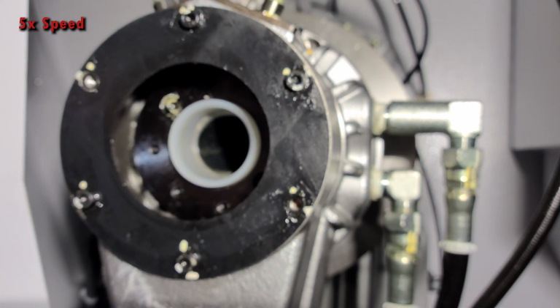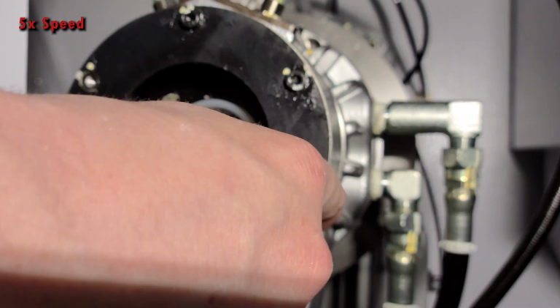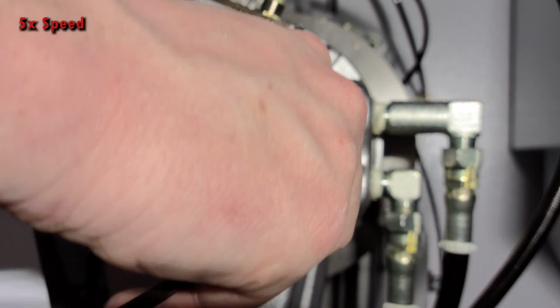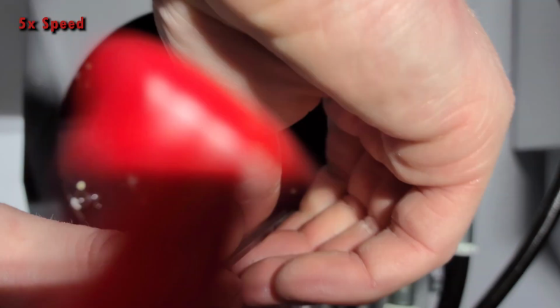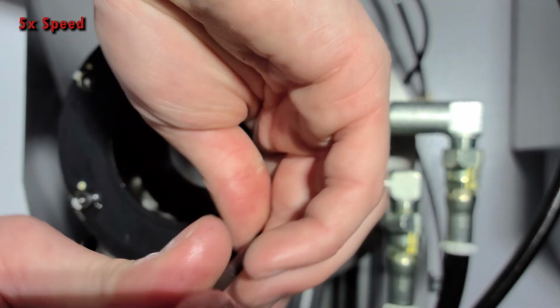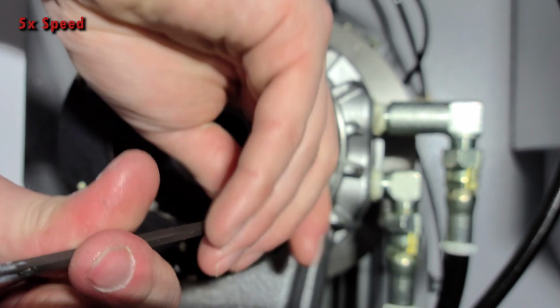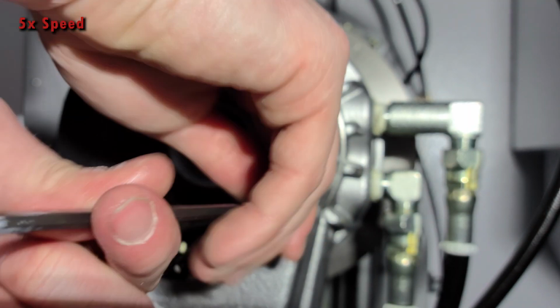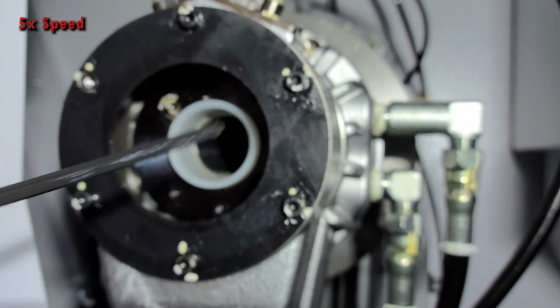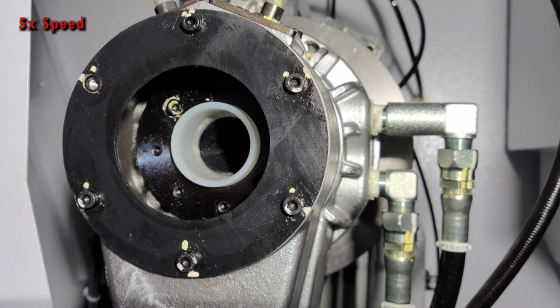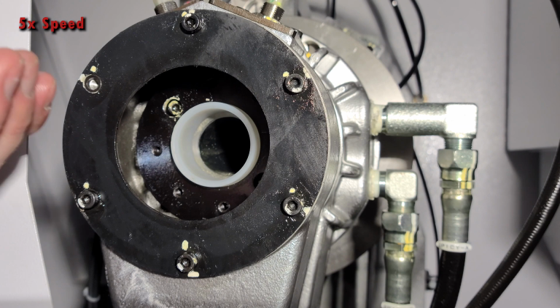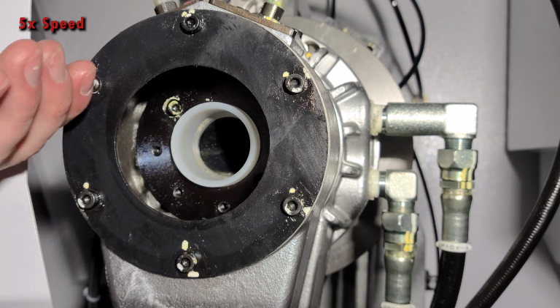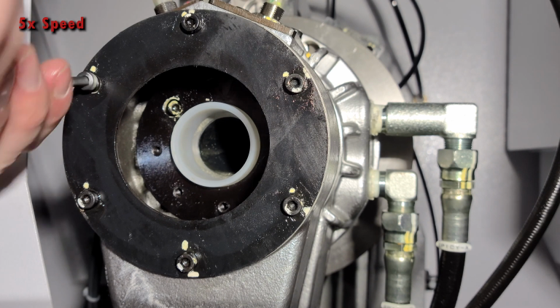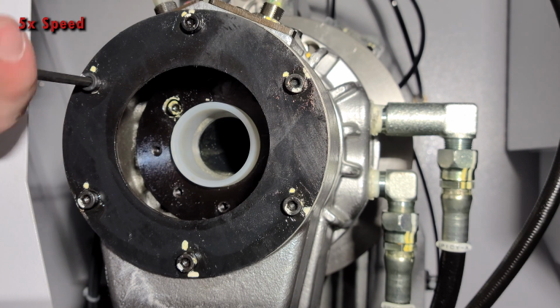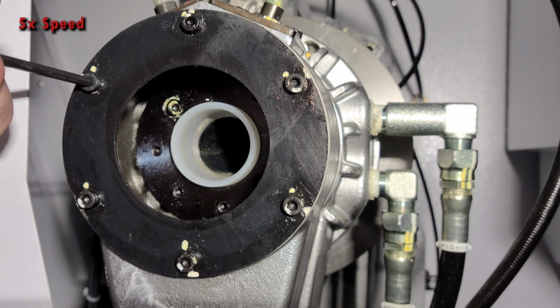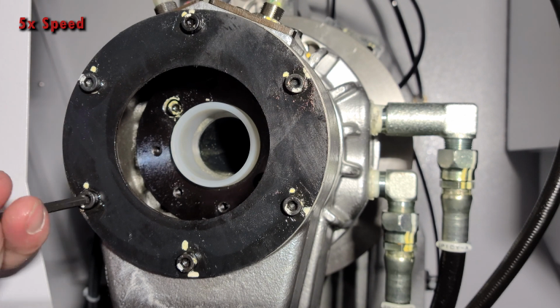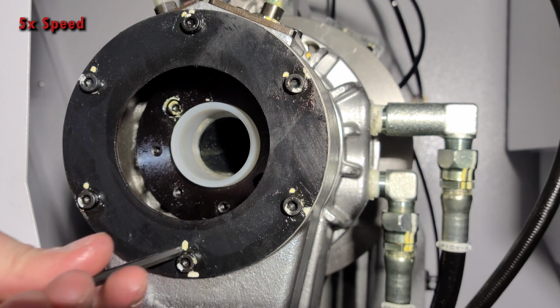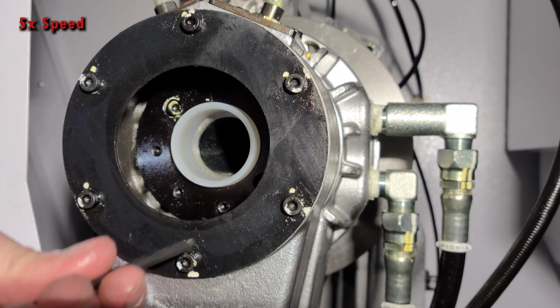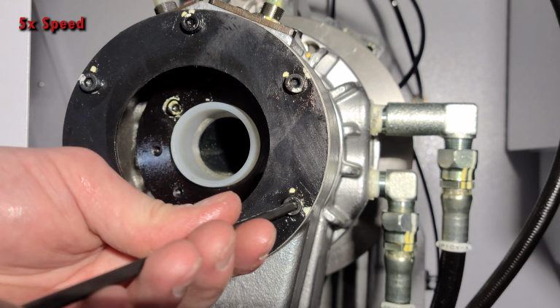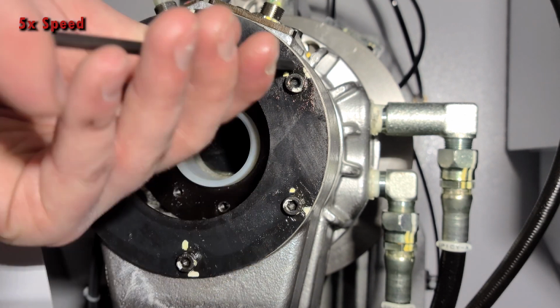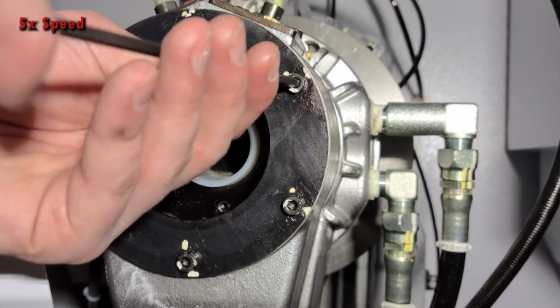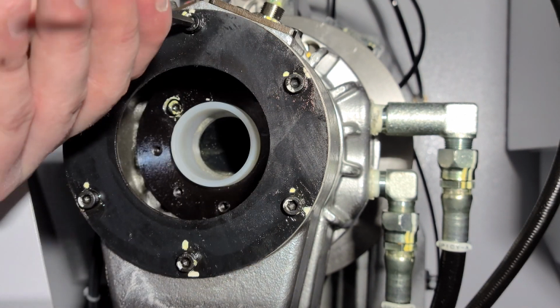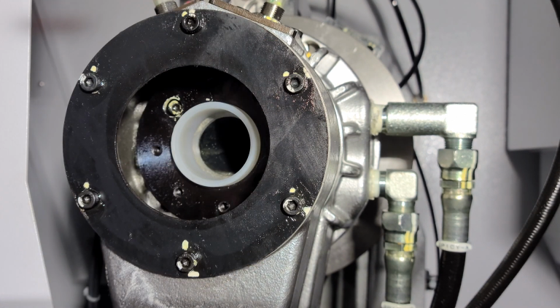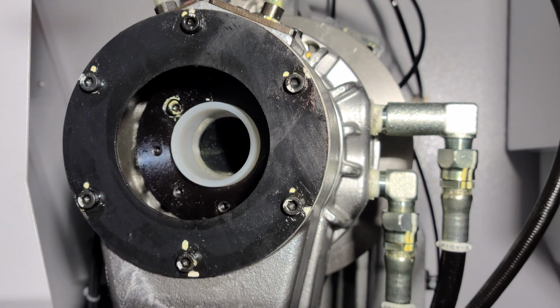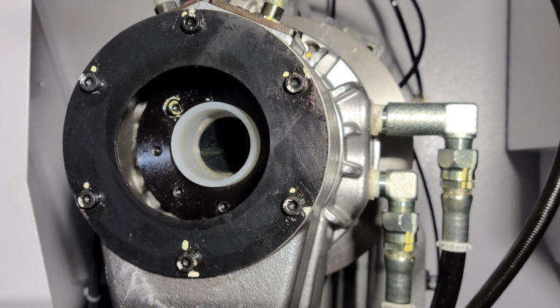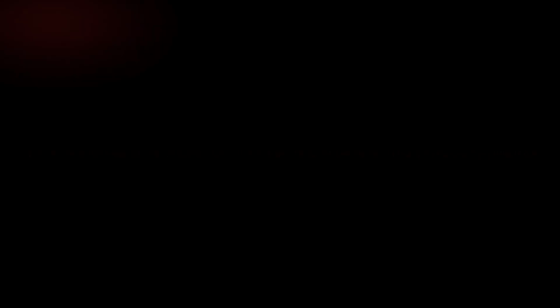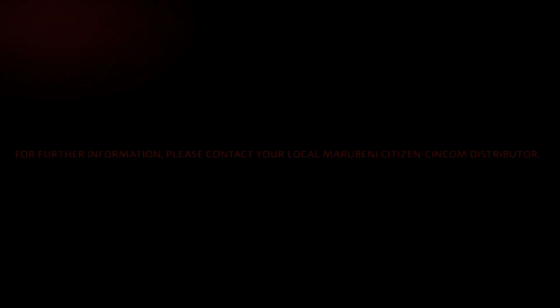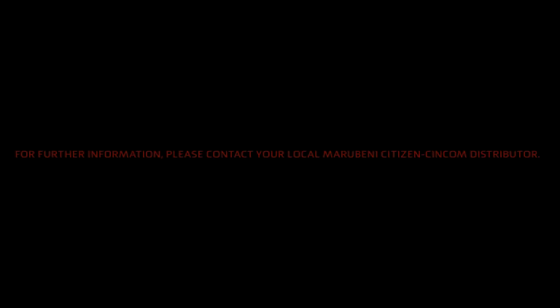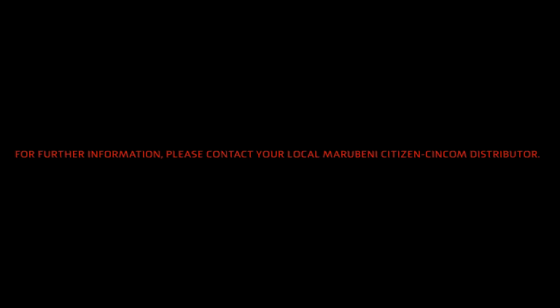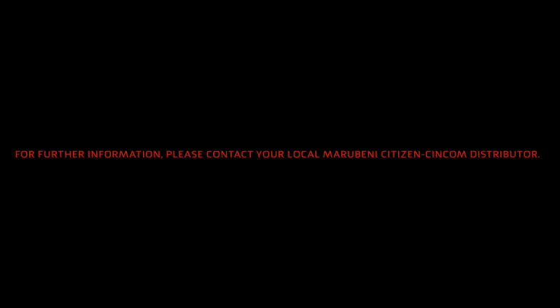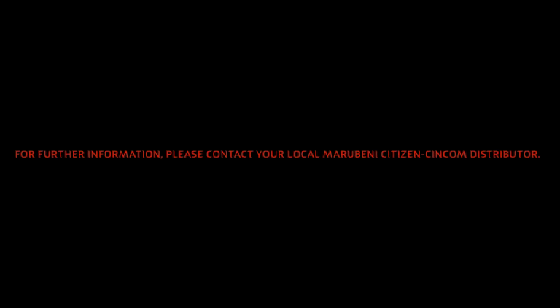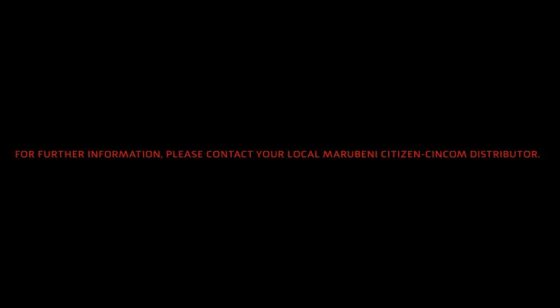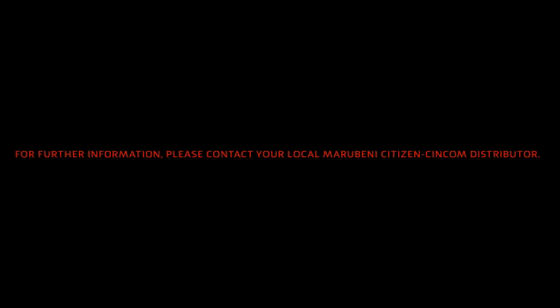That concludes our lesson on how to install a spindle liner. If you have any further questions, please feel free to contact your local Miano distributor.